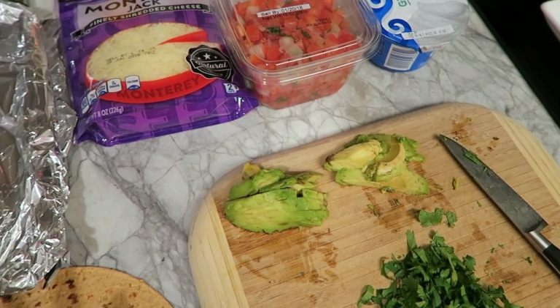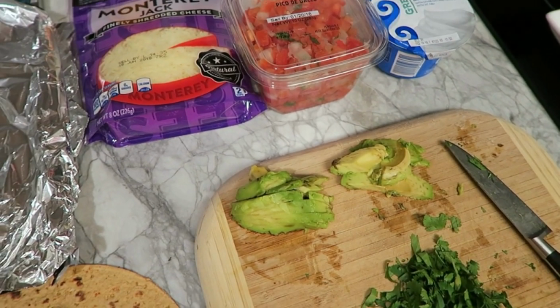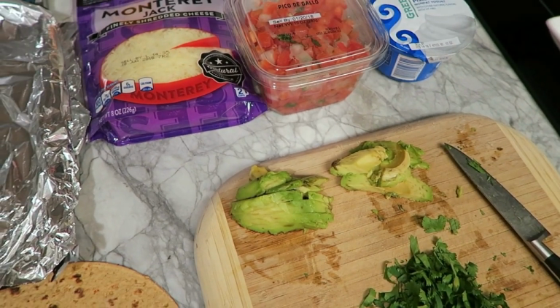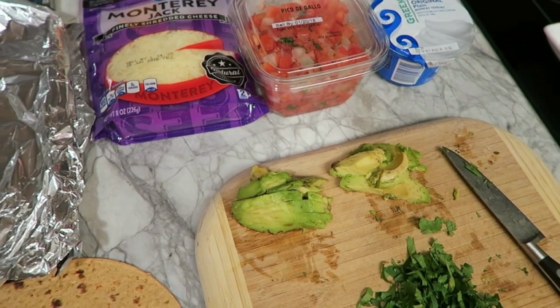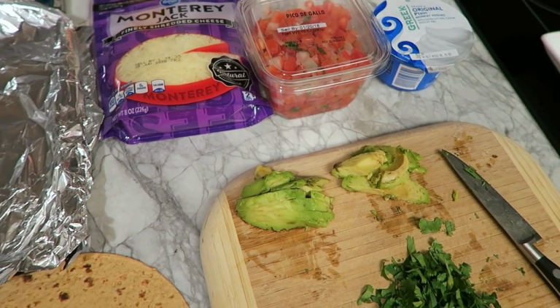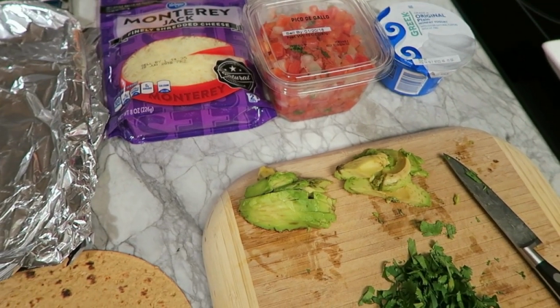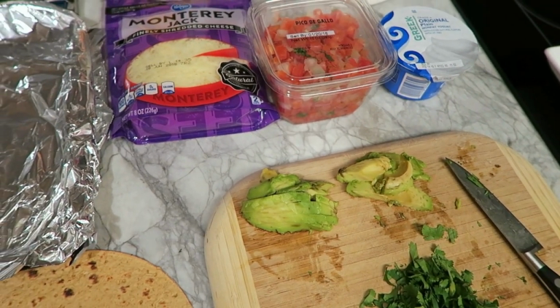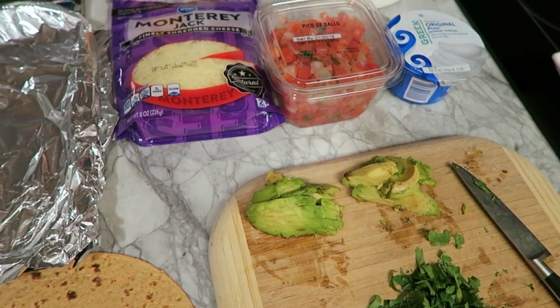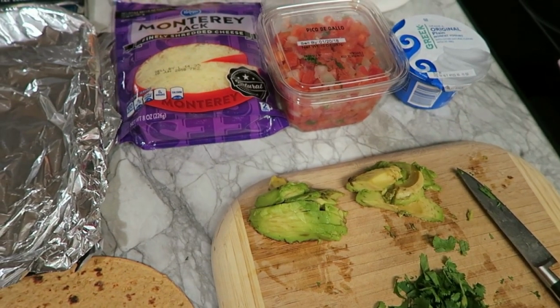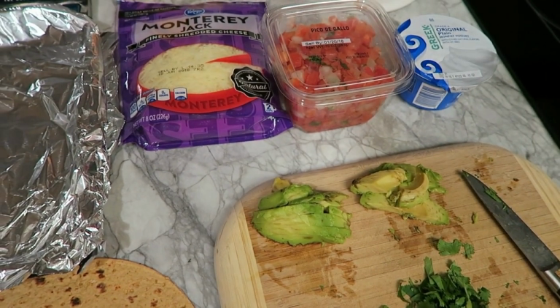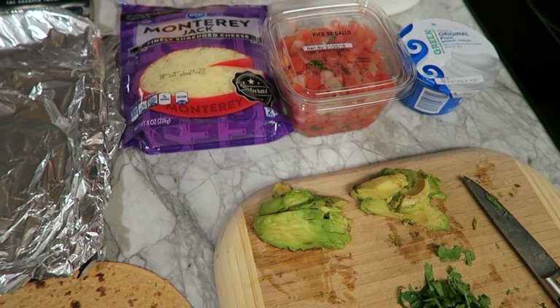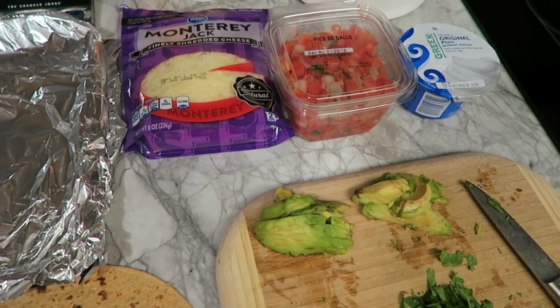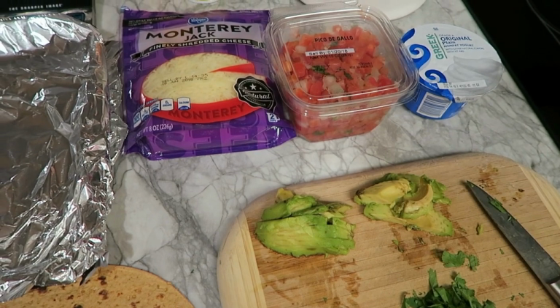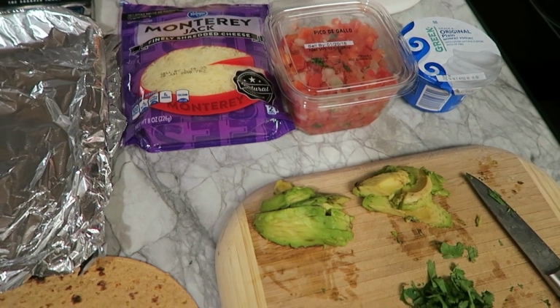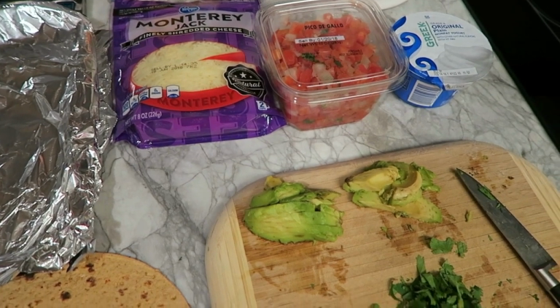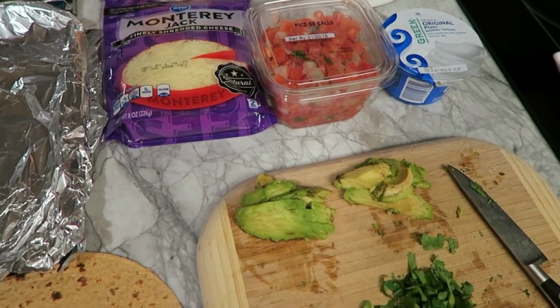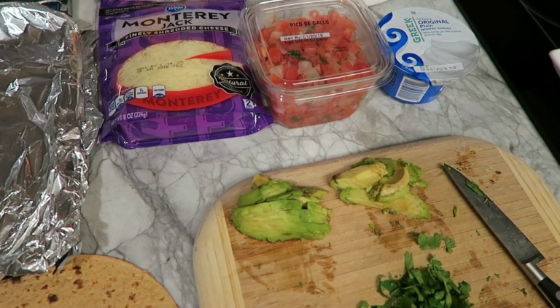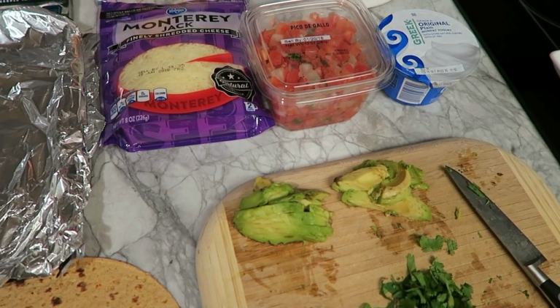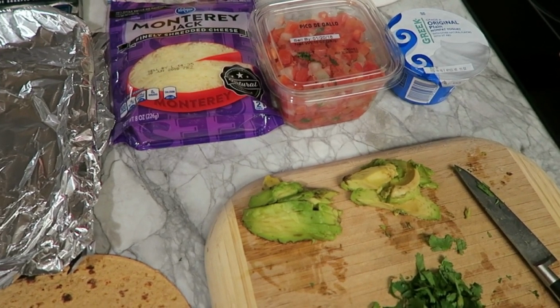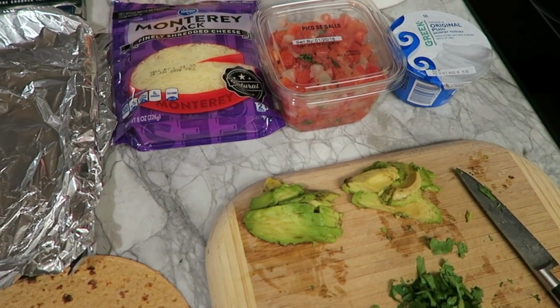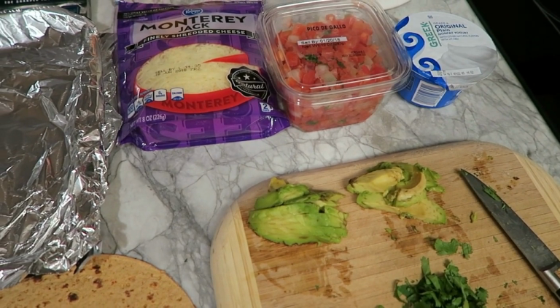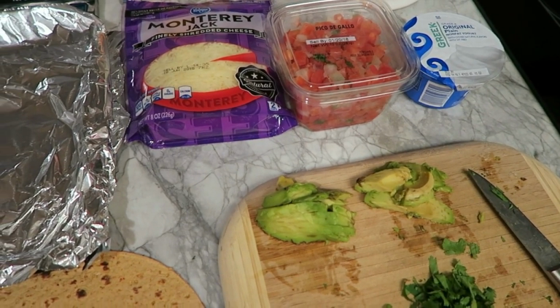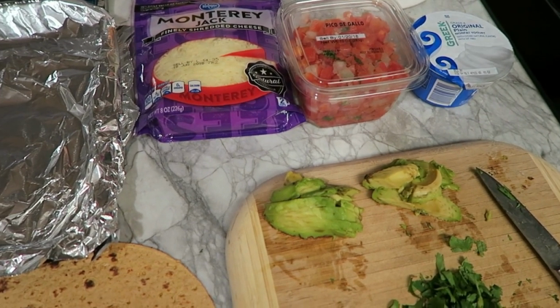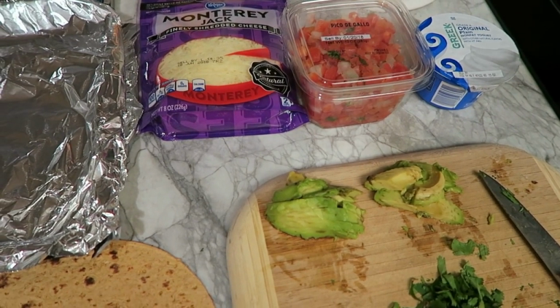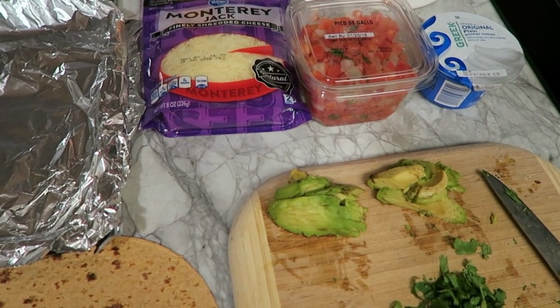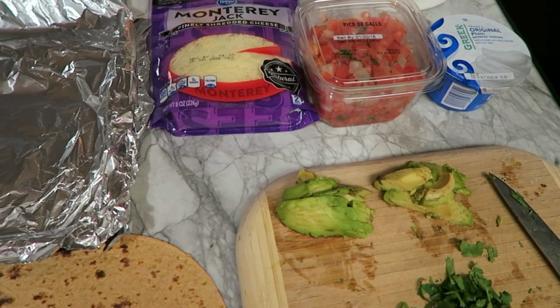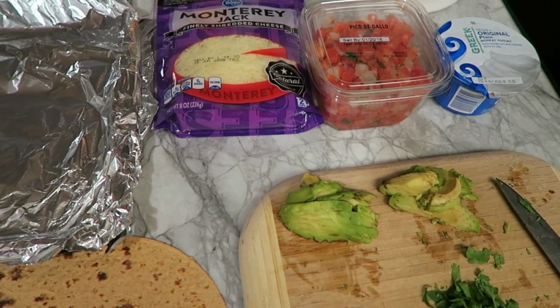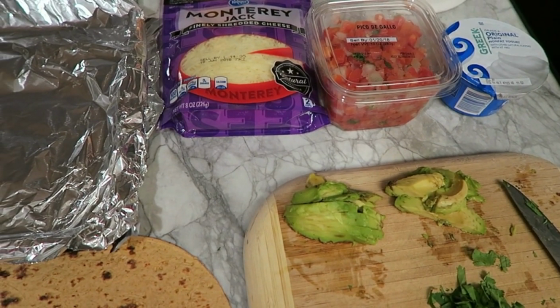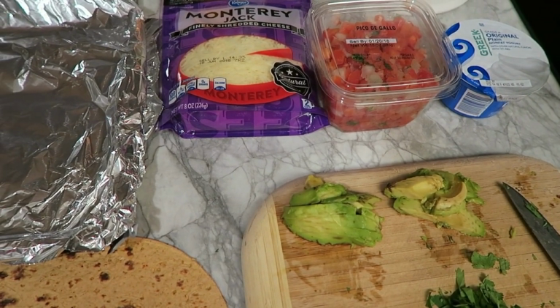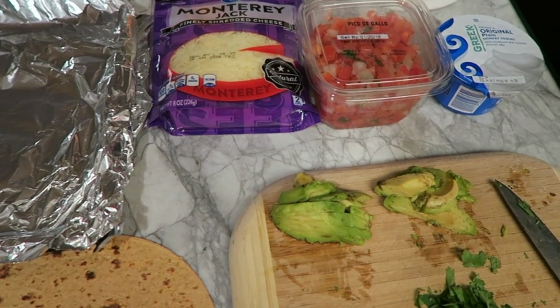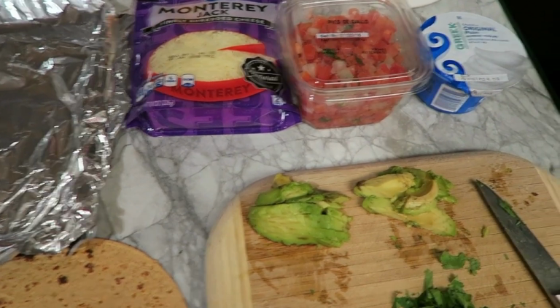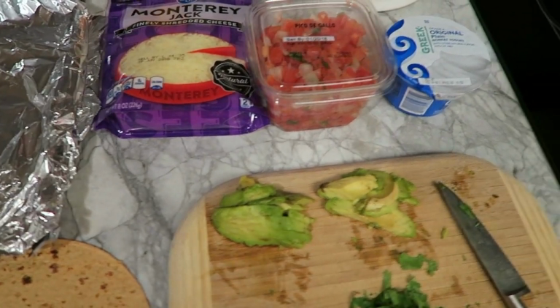So what I plan to do is go ahead and make my wrap and then I'll show you guys what it looks like before I wrap it up and cook it.